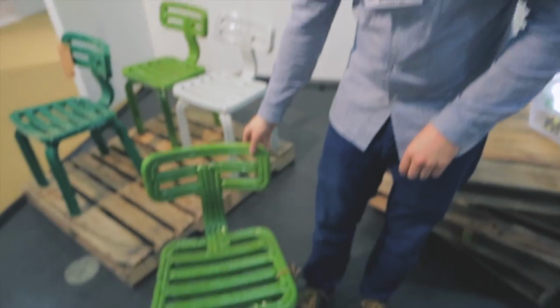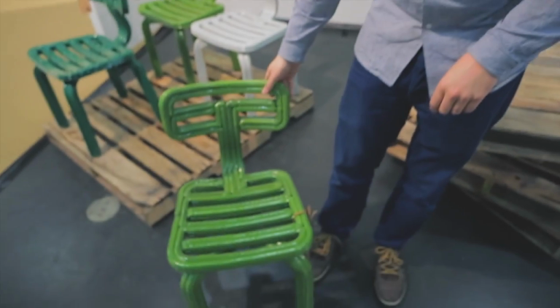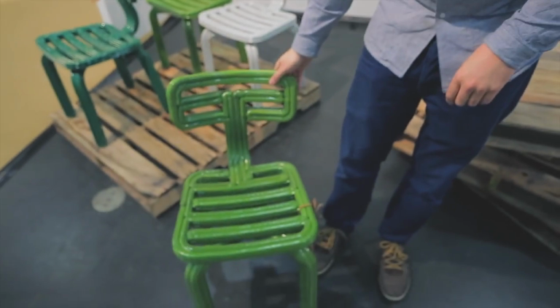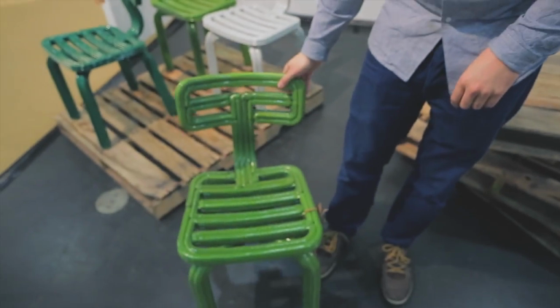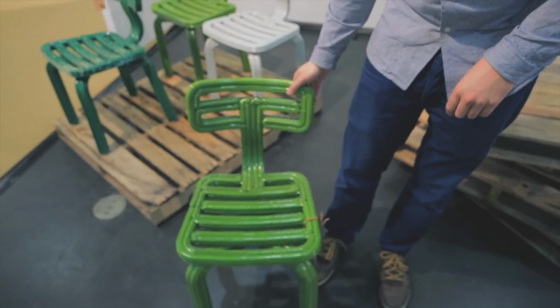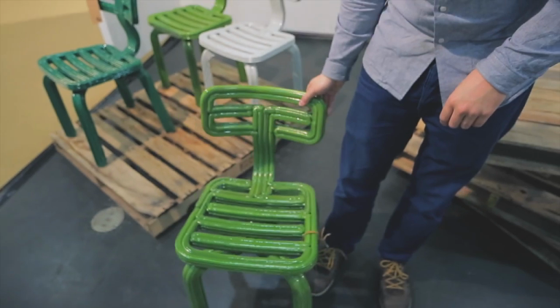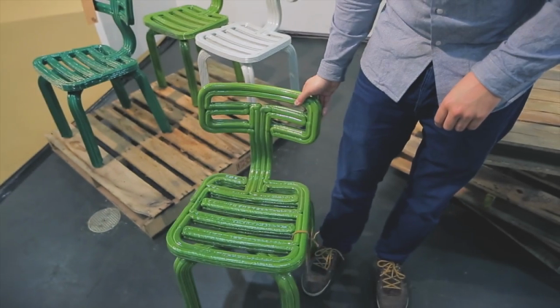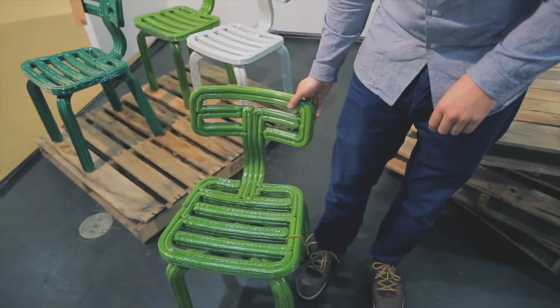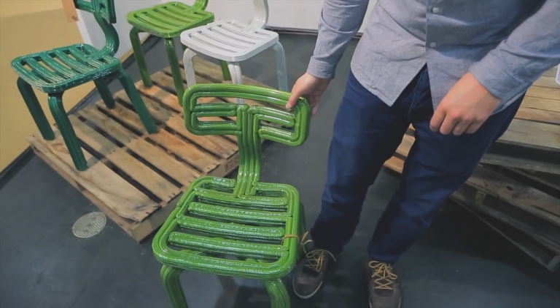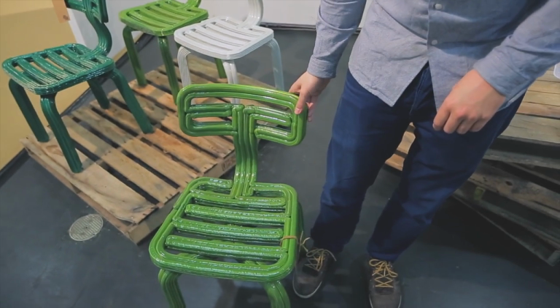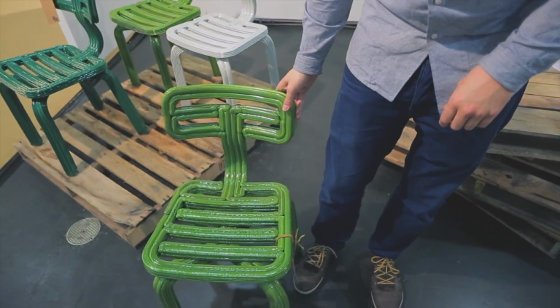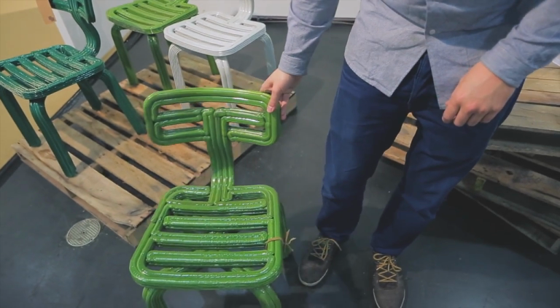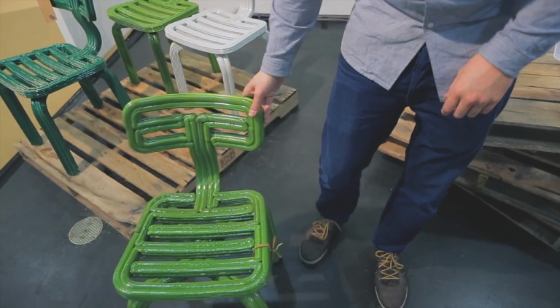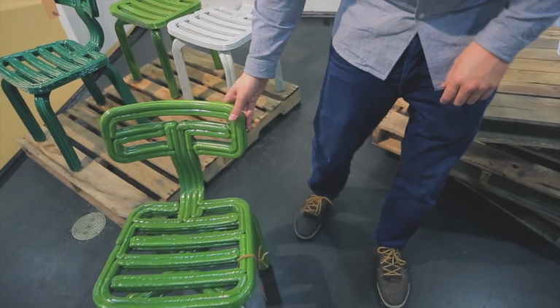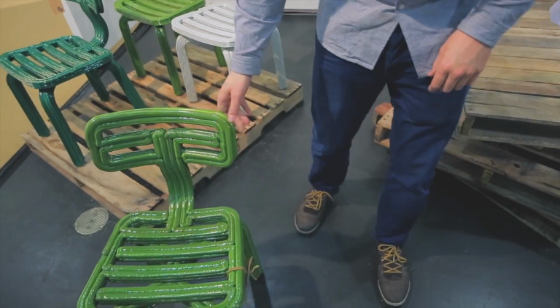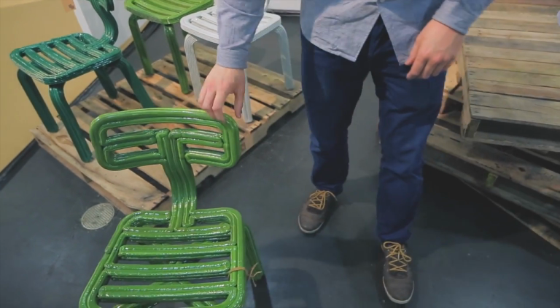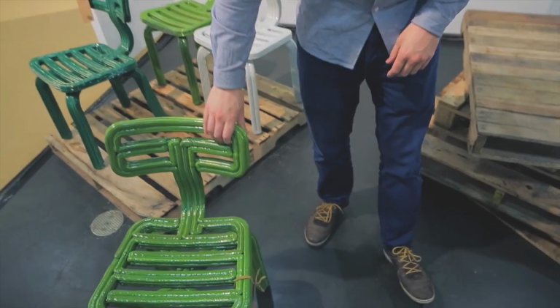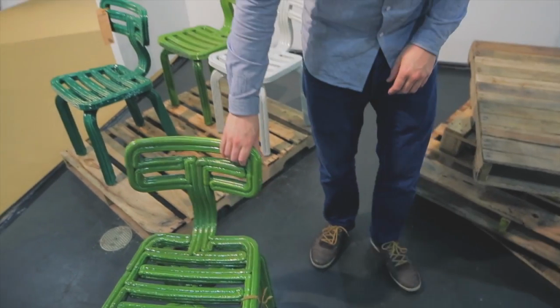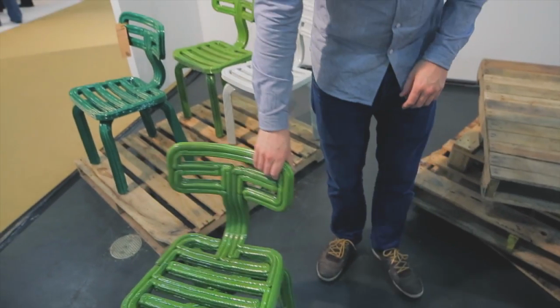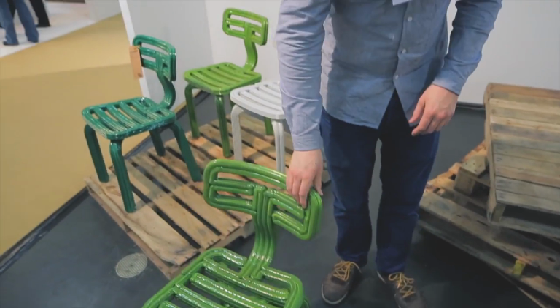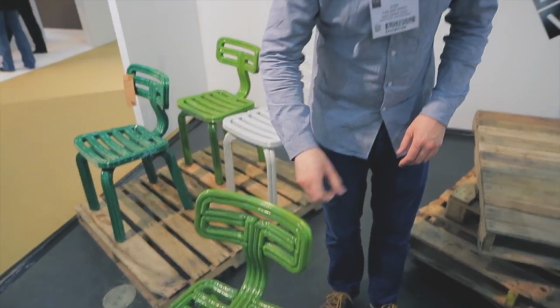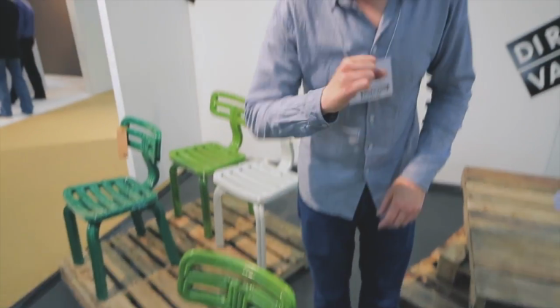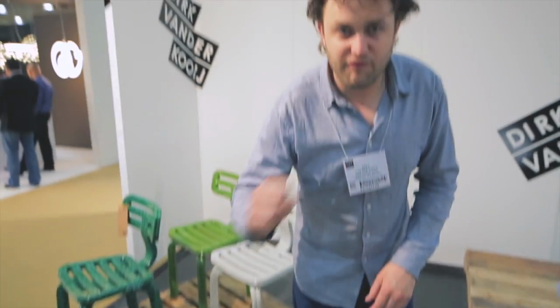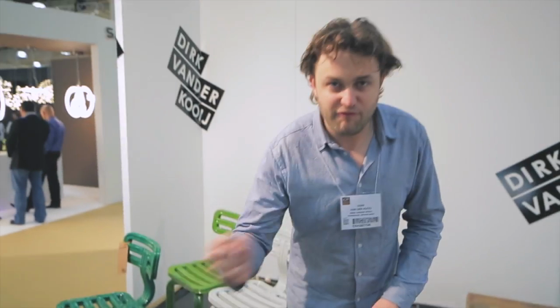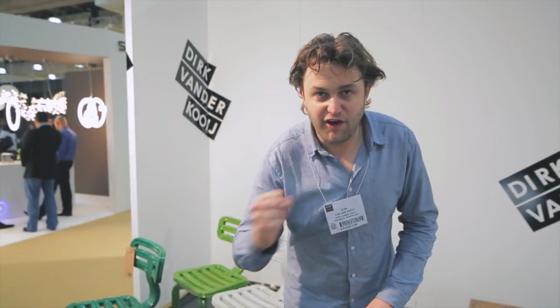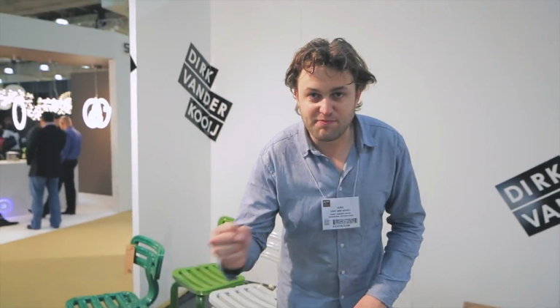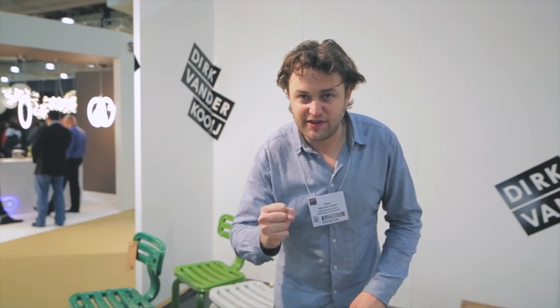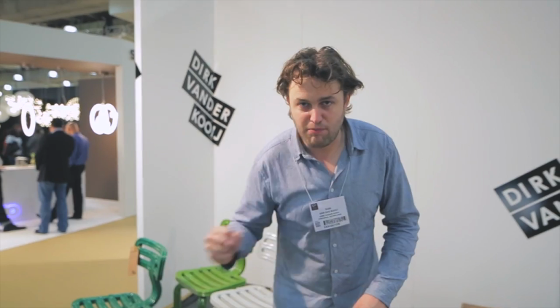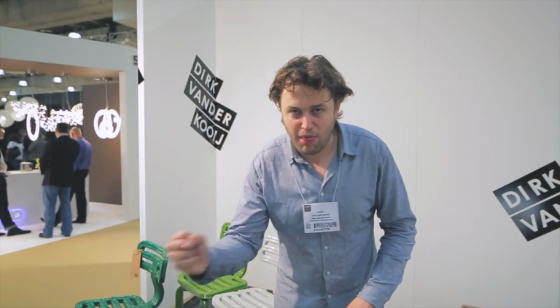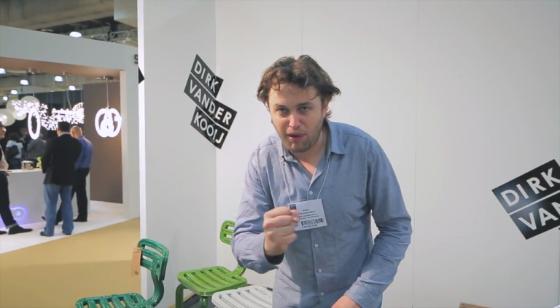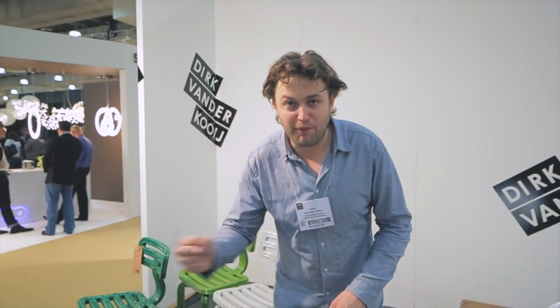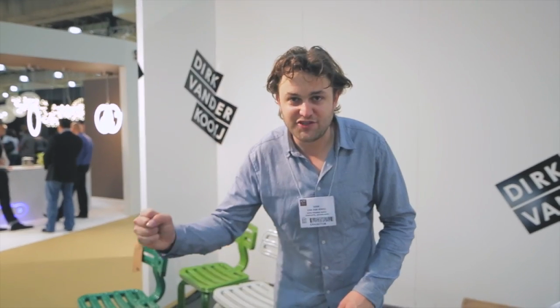So this is a chair — it's a very fun chair, it's a fast-made chair.